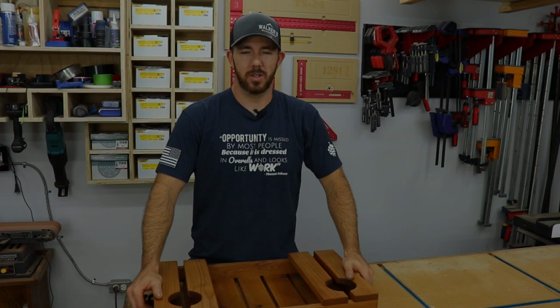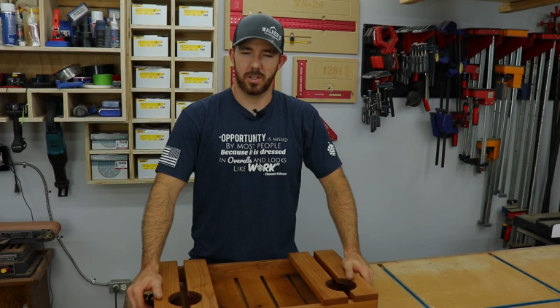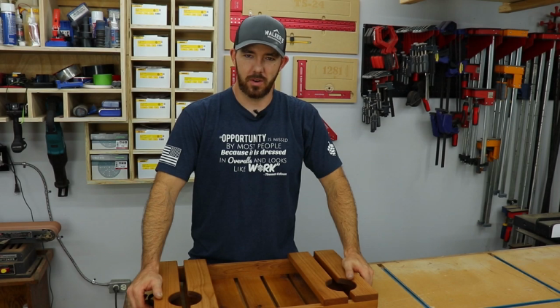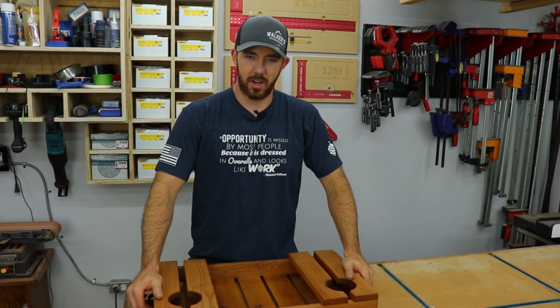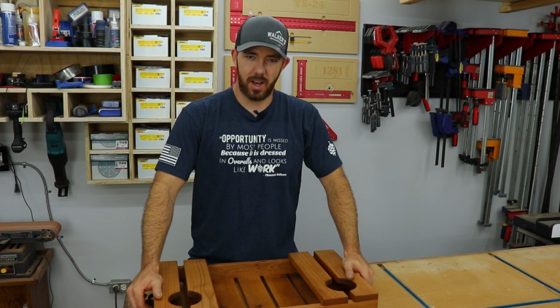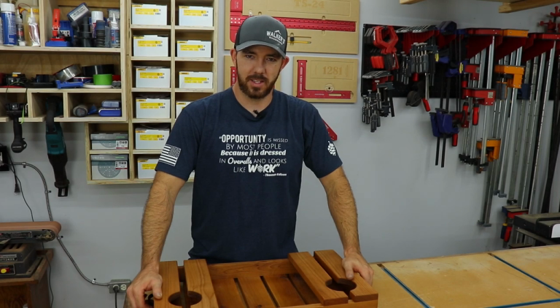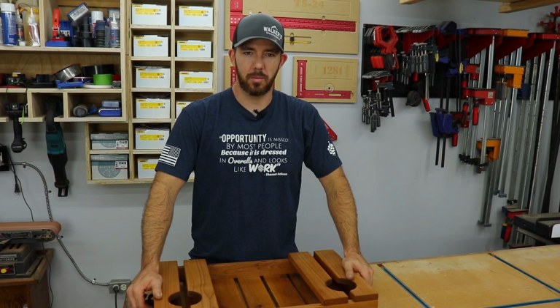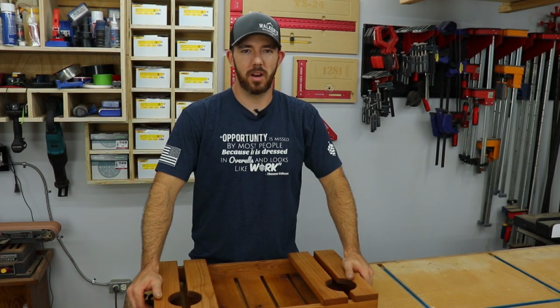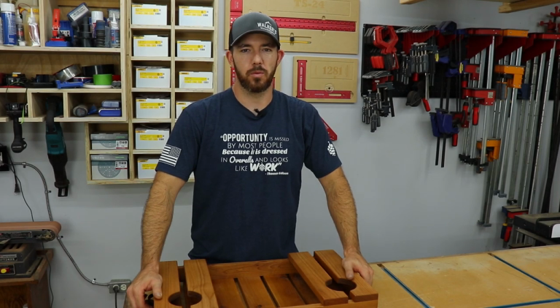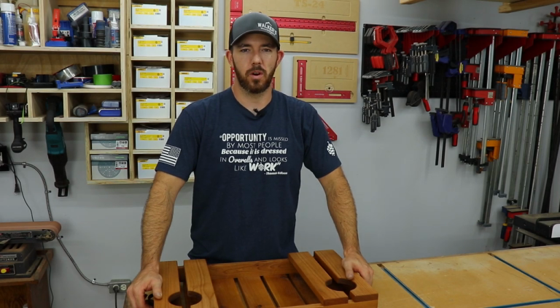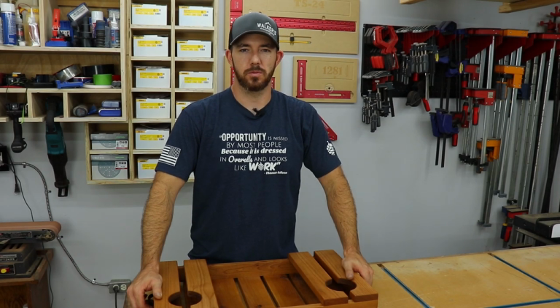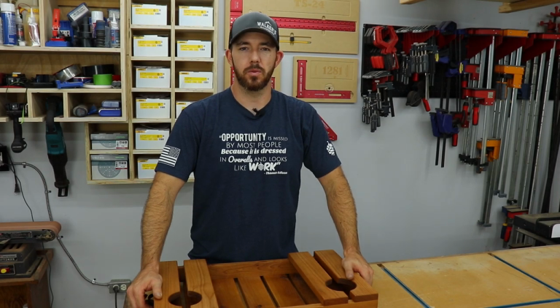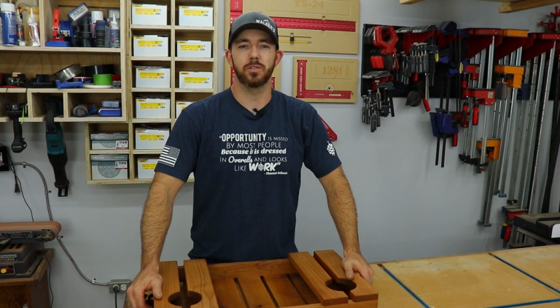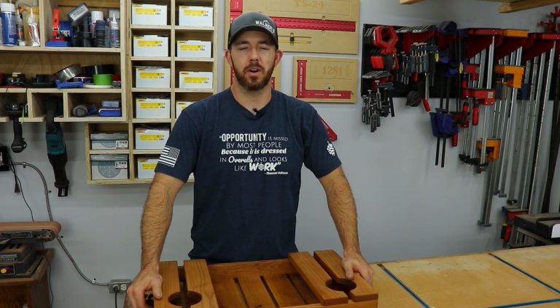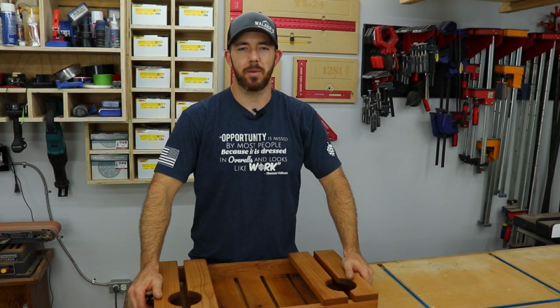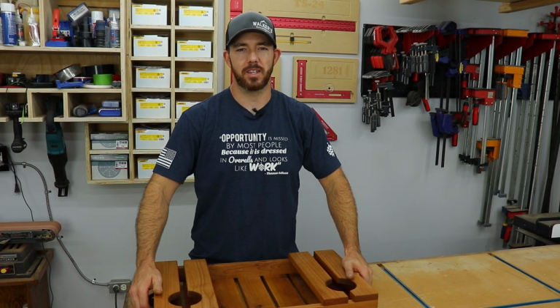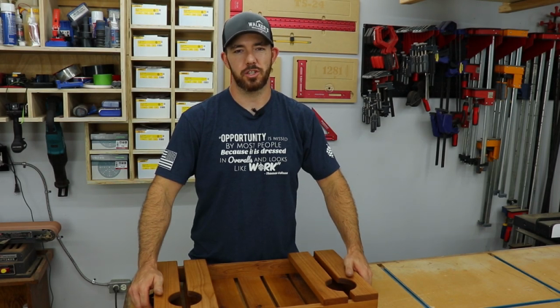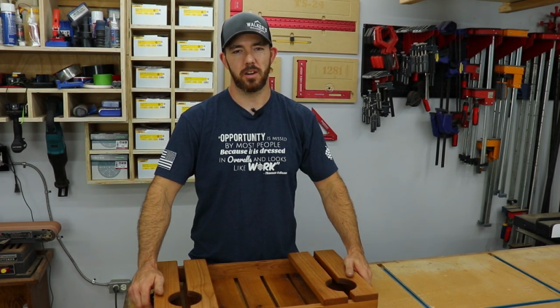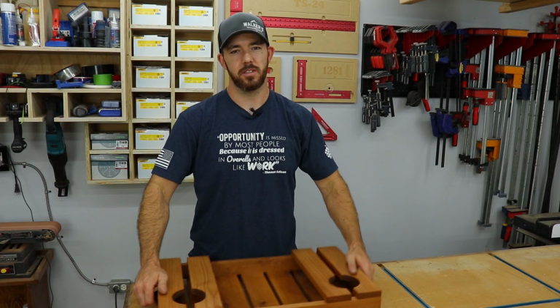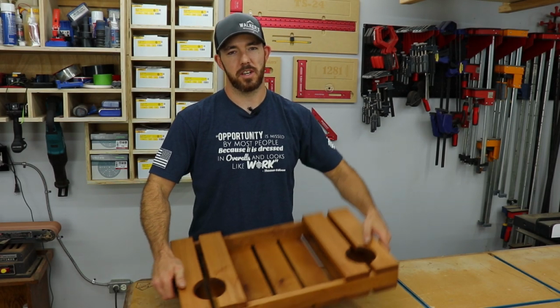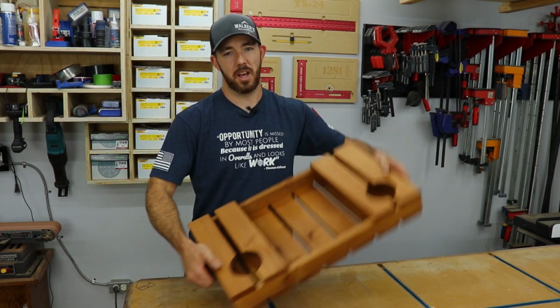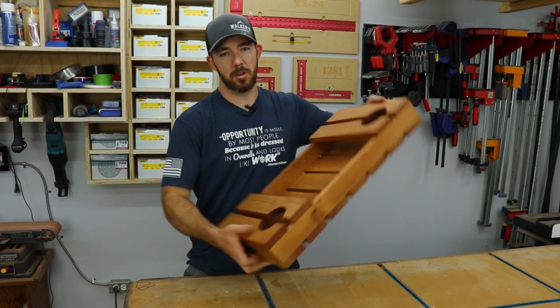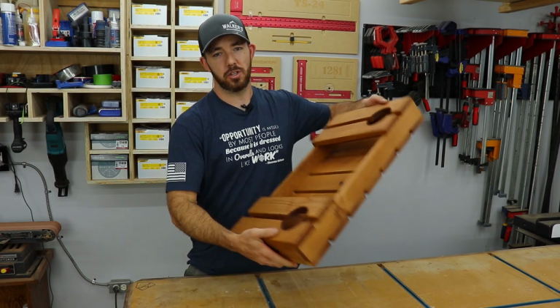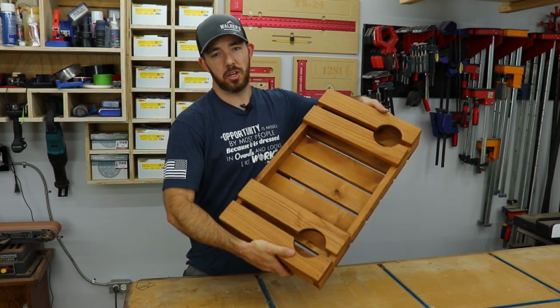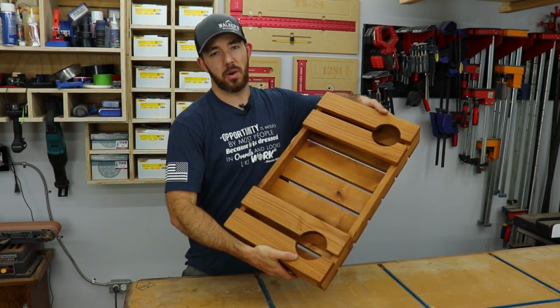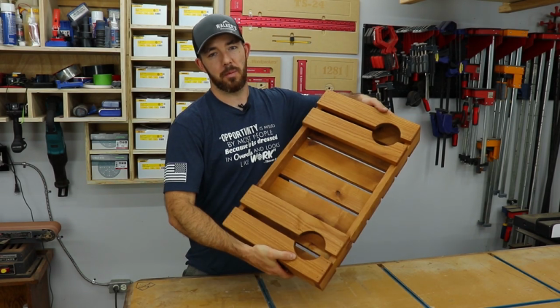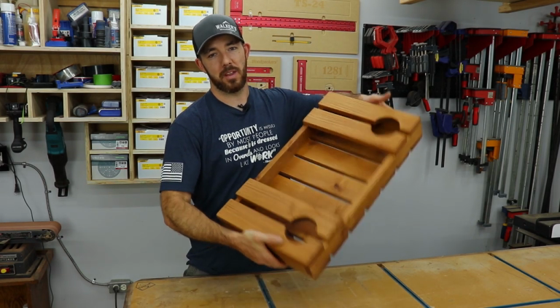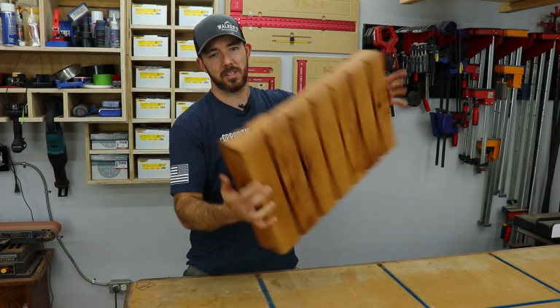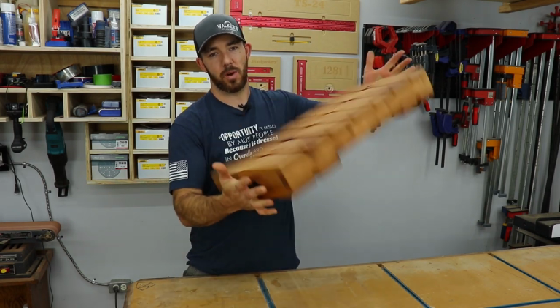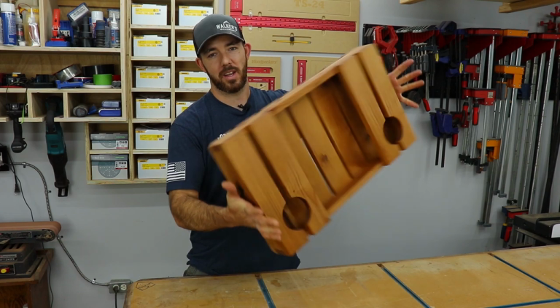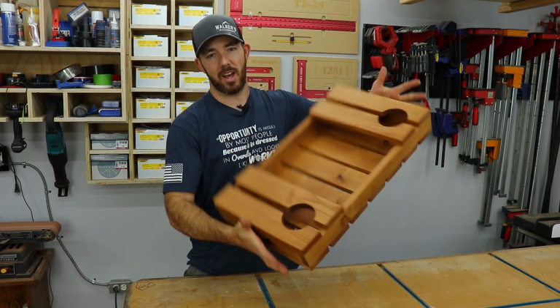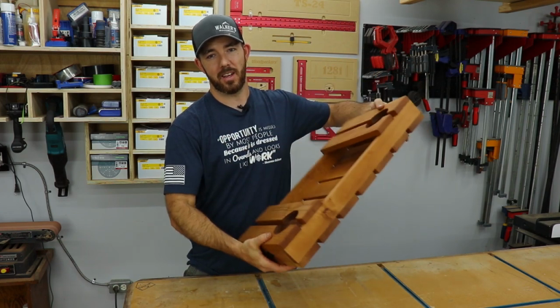What's going on guys? I'm Brandon from Walker's Woodworks, welcome back to the channel. Today I'm going to show you how I made this wine caddy.